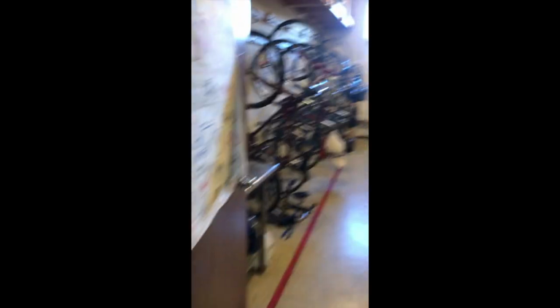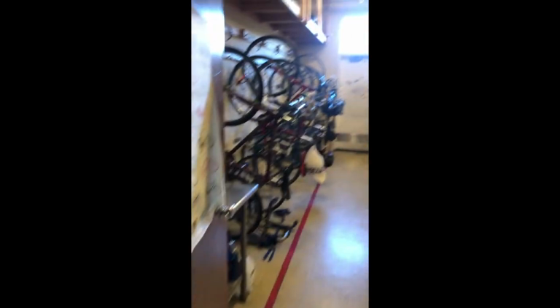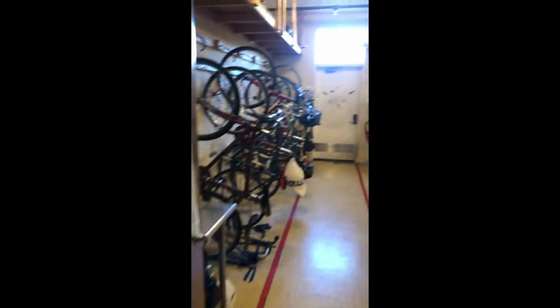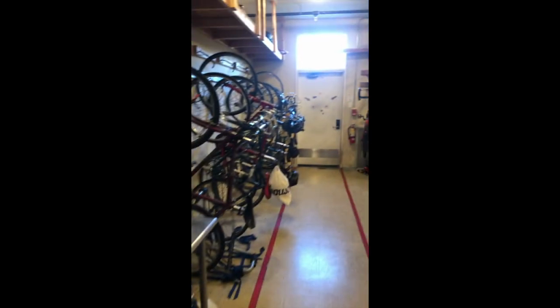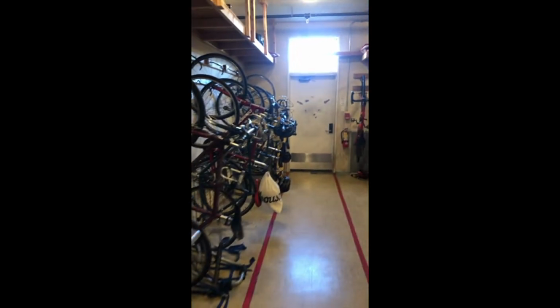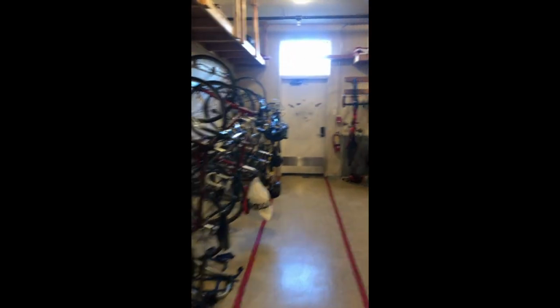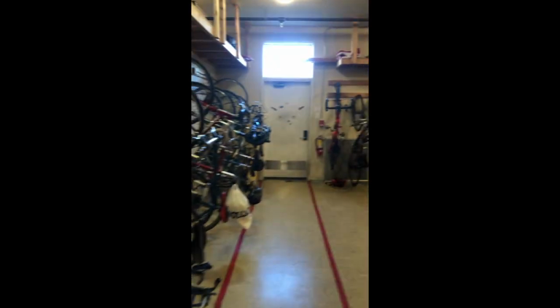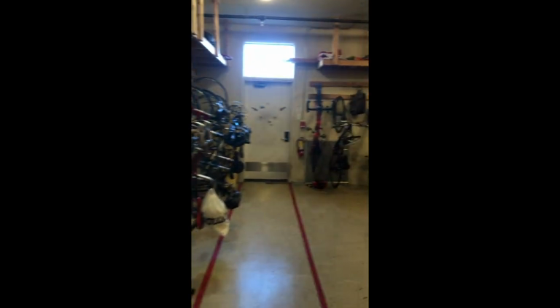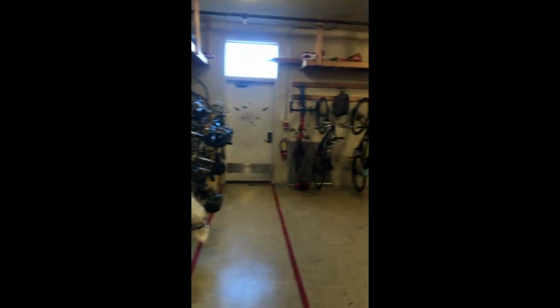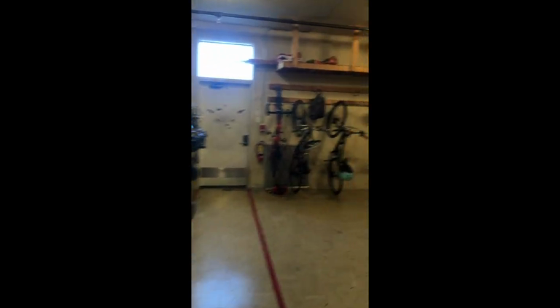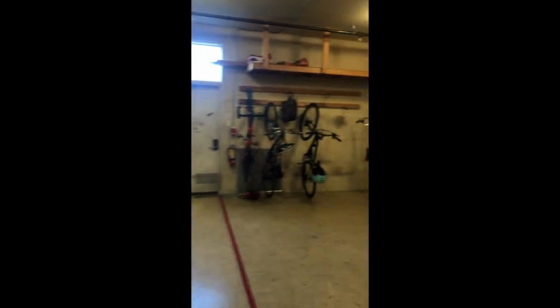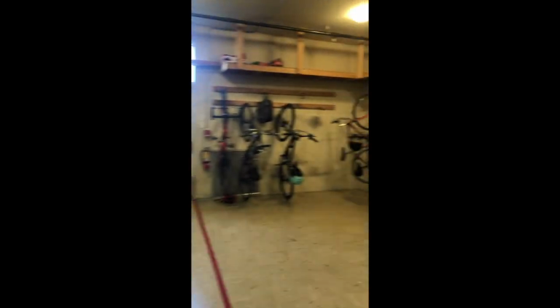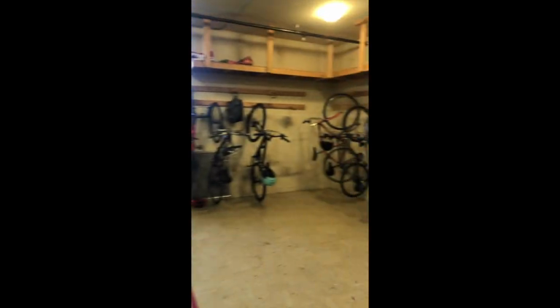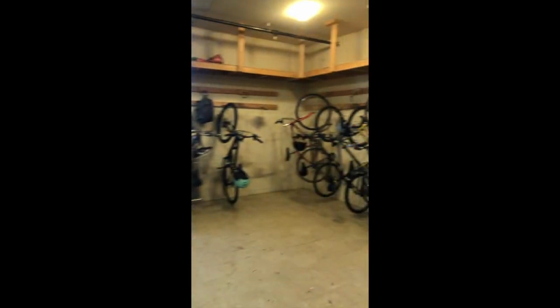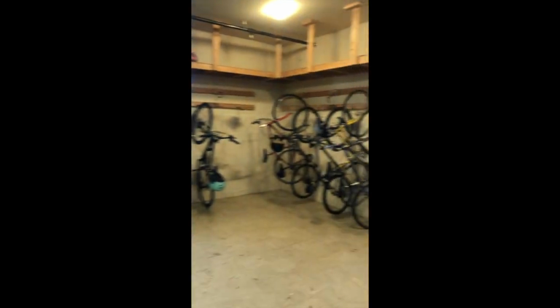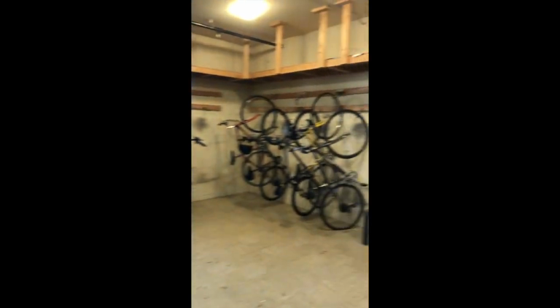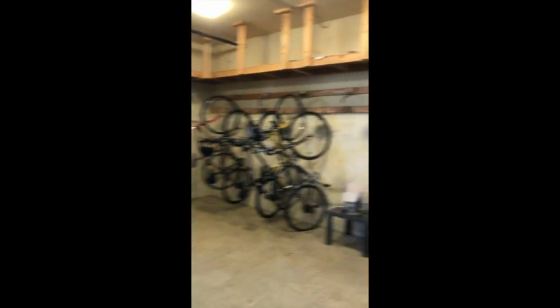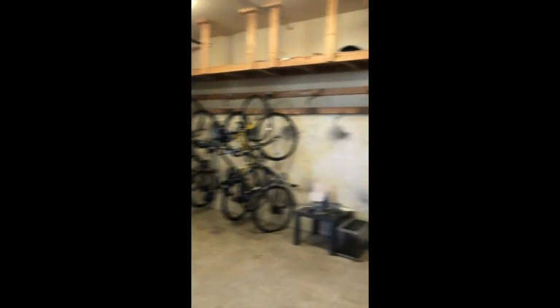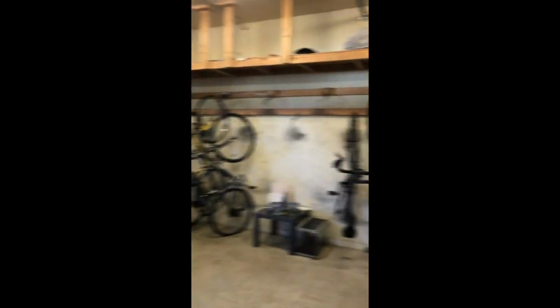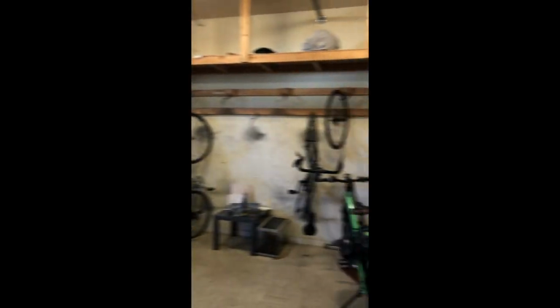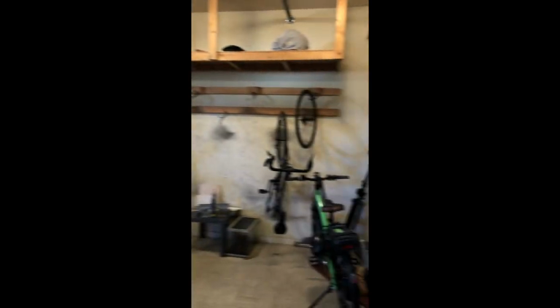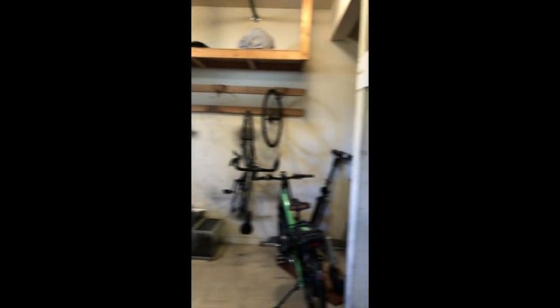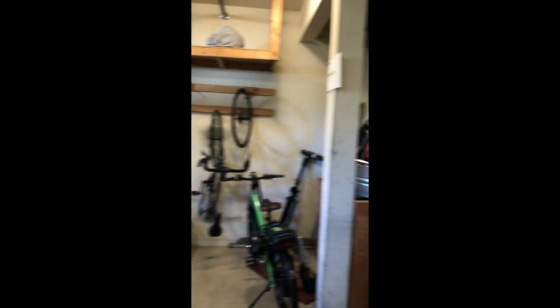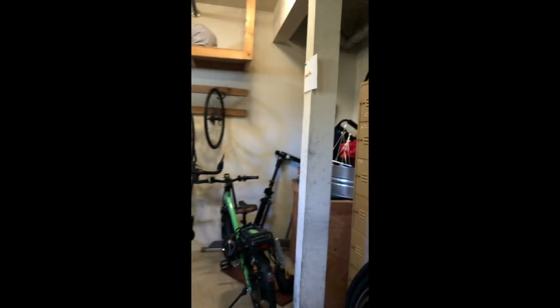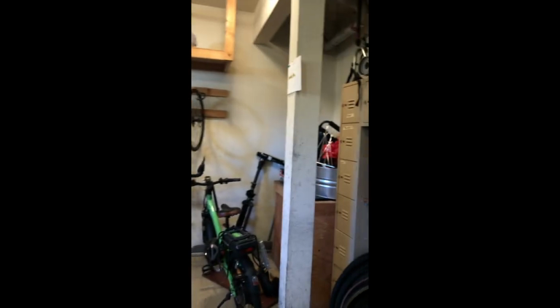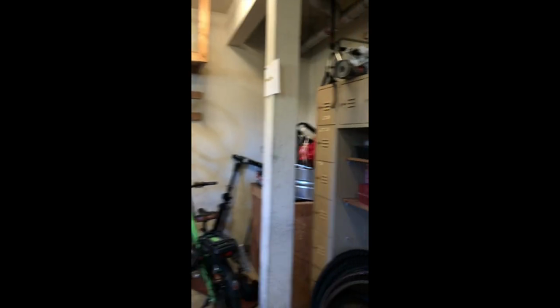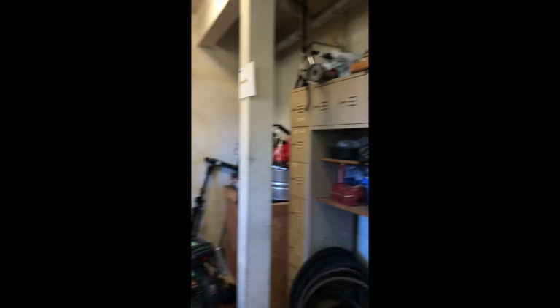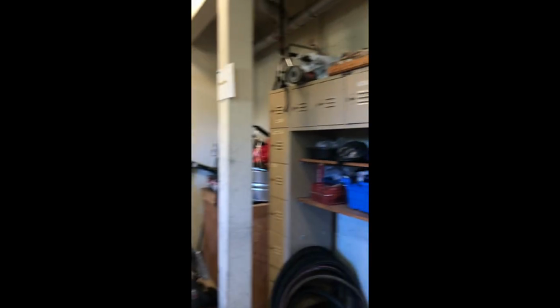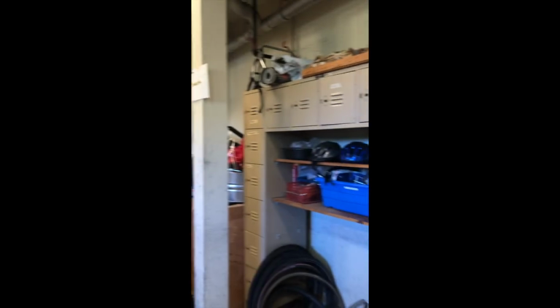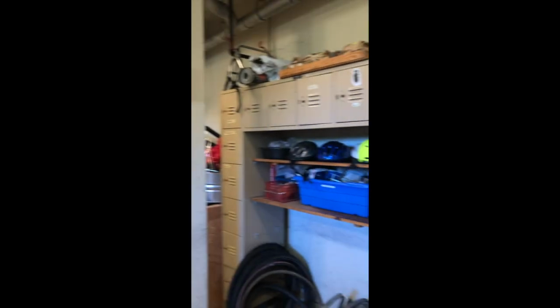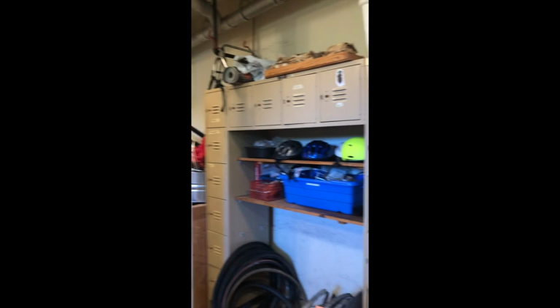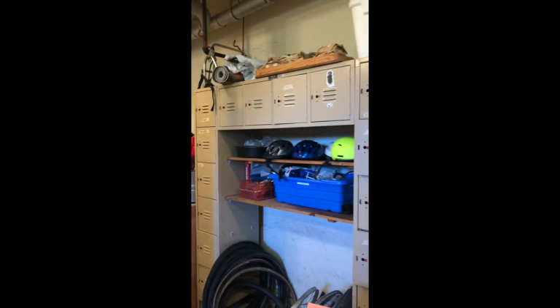Here's a huge, super secure bike room. Whoa.